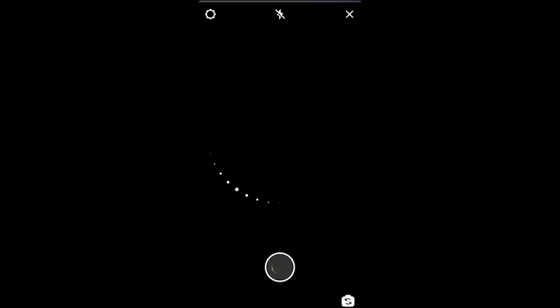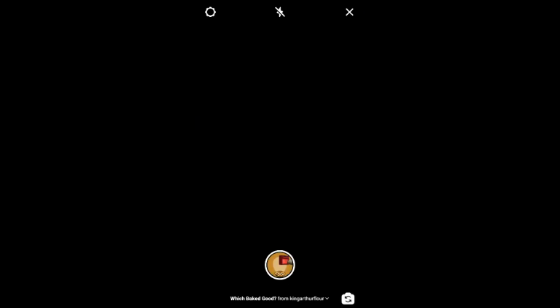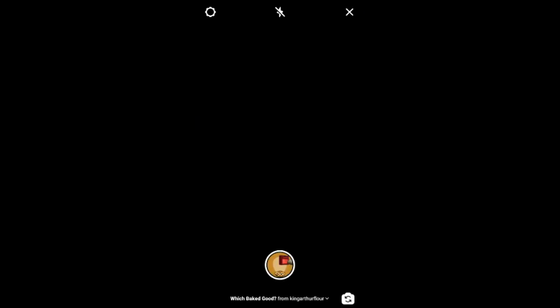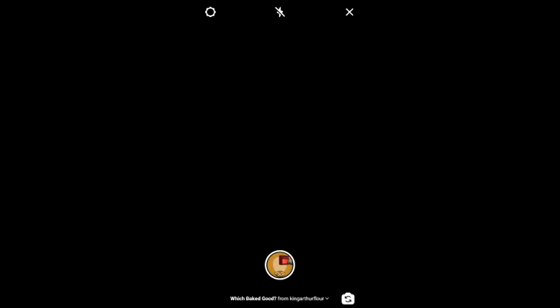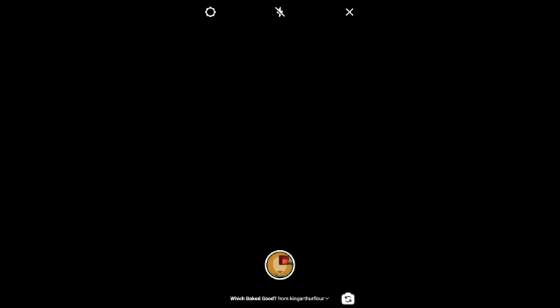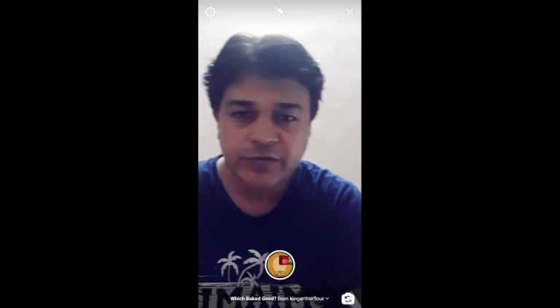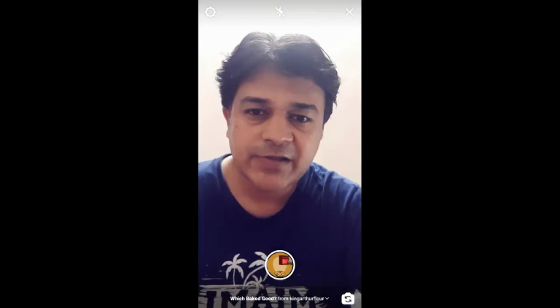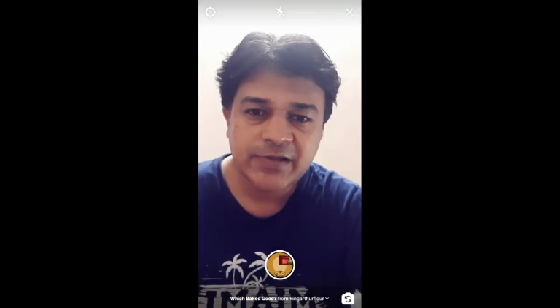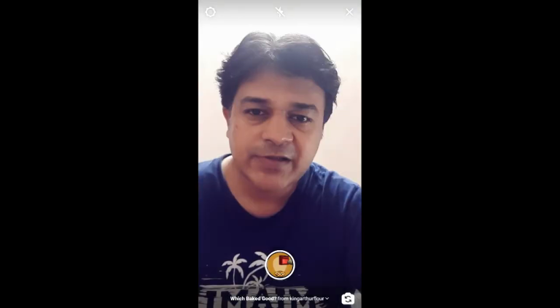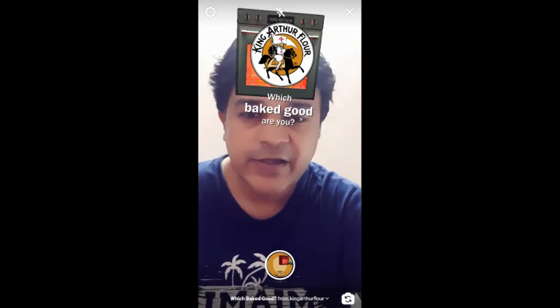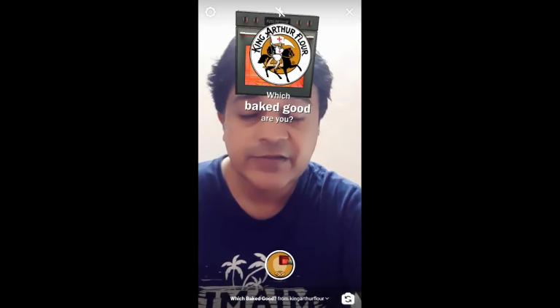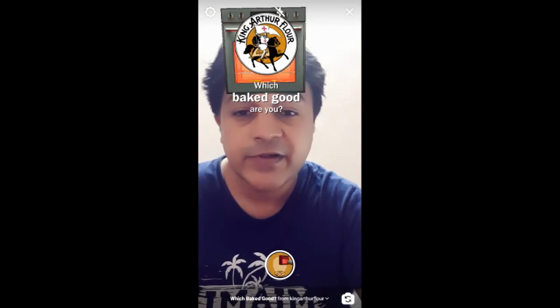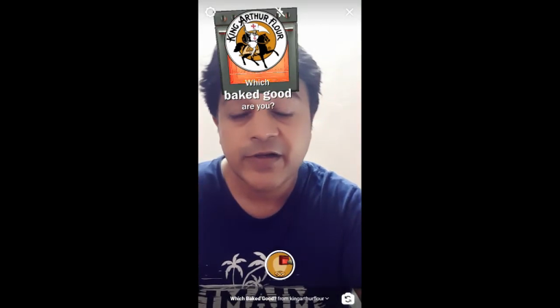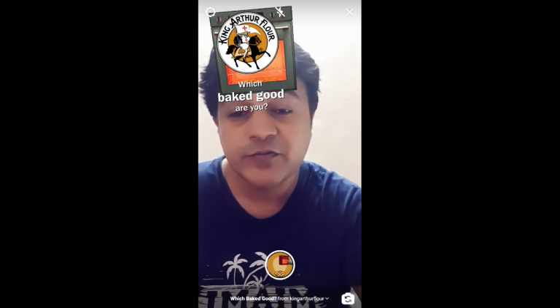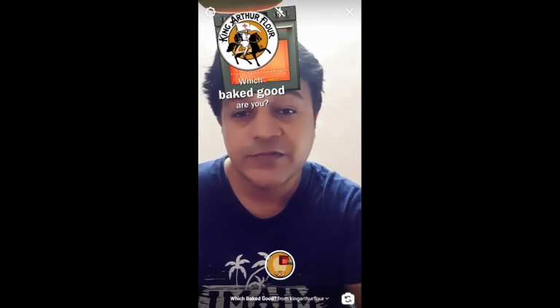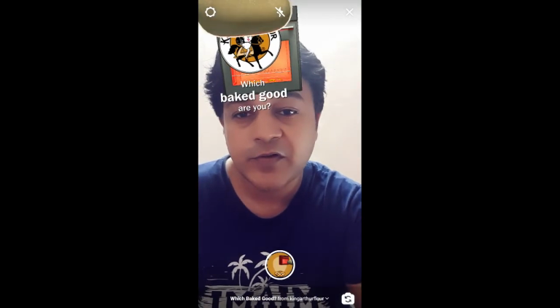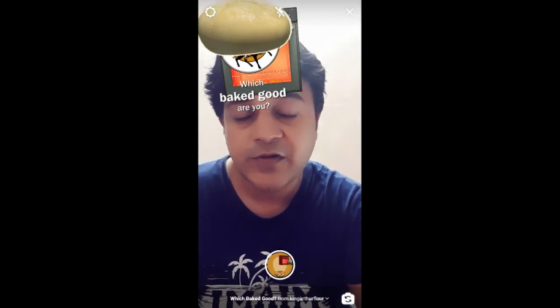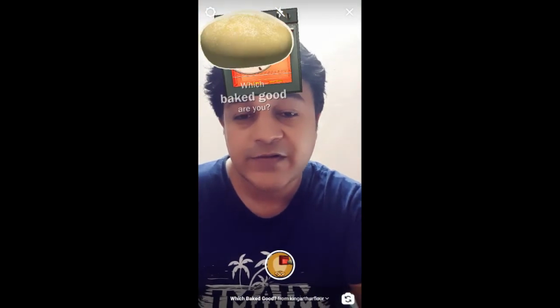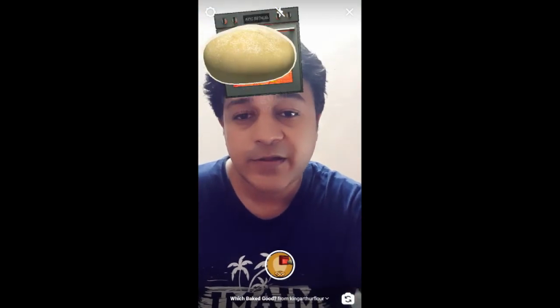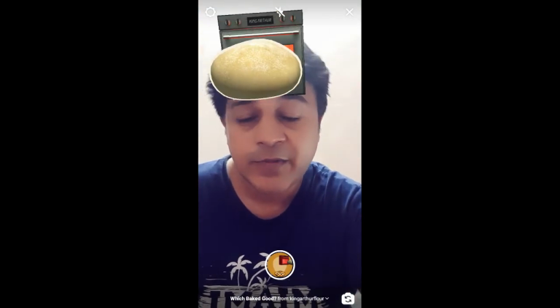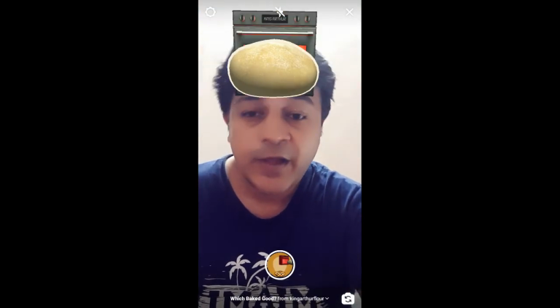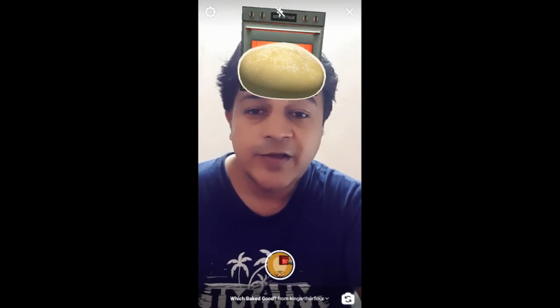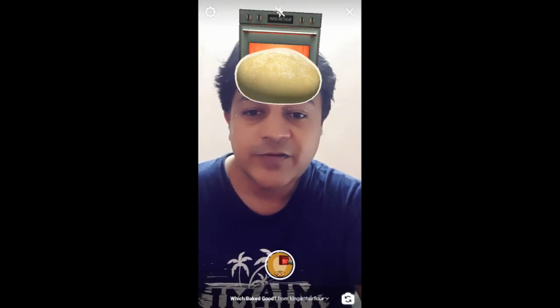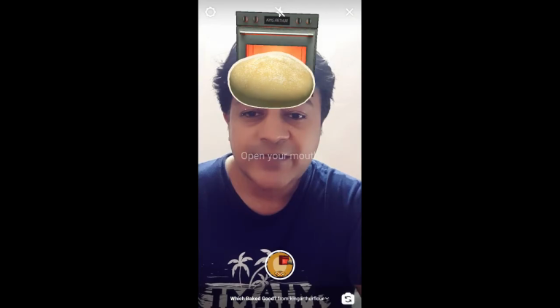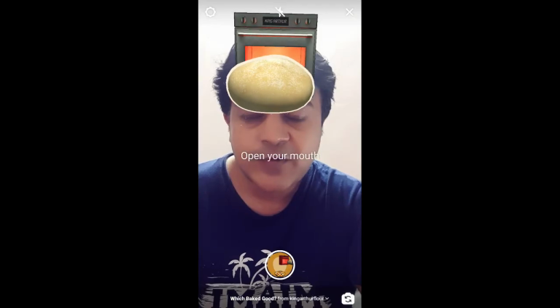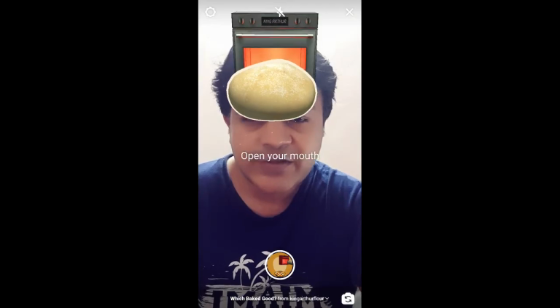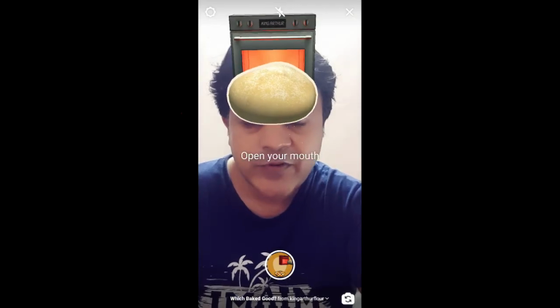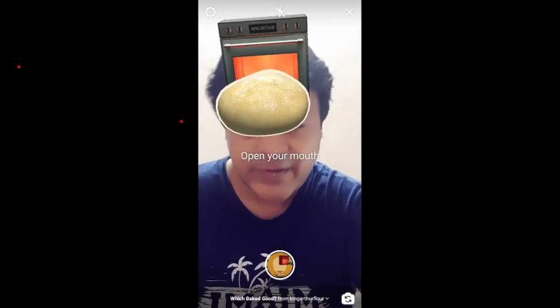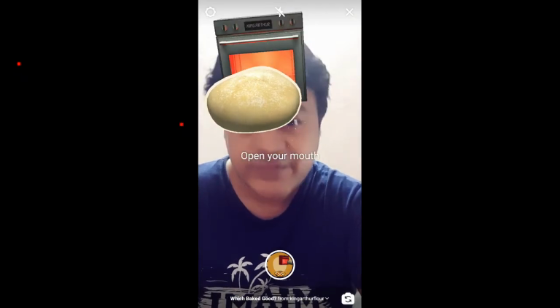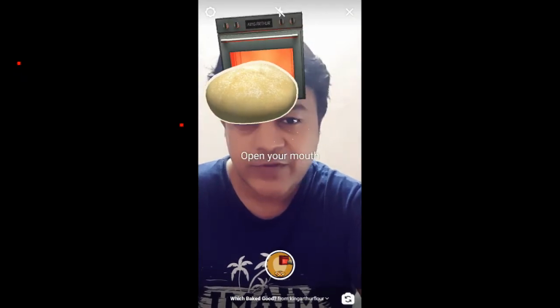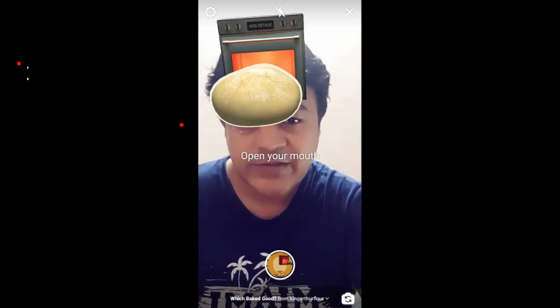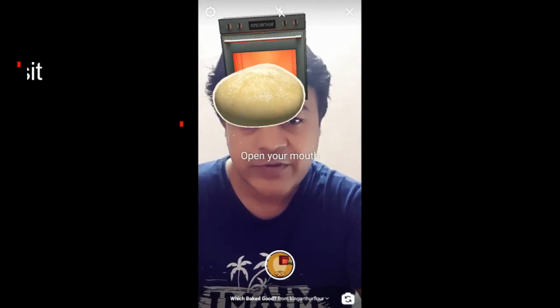That's it guys! That's how you can get this filter and use it on Instagram. Thanks for watching the video, see you in the next one!